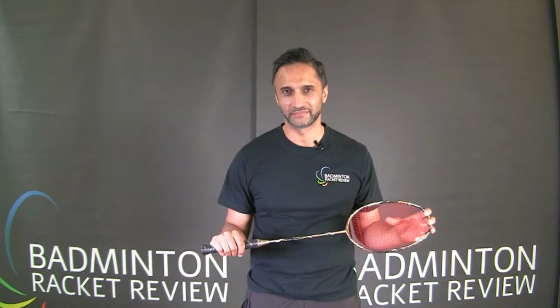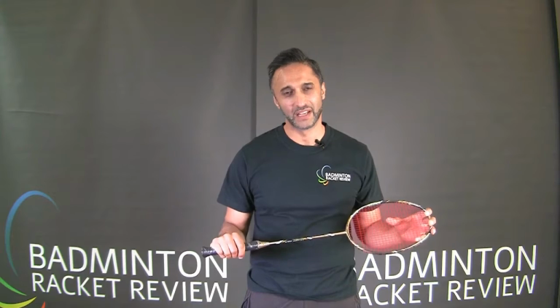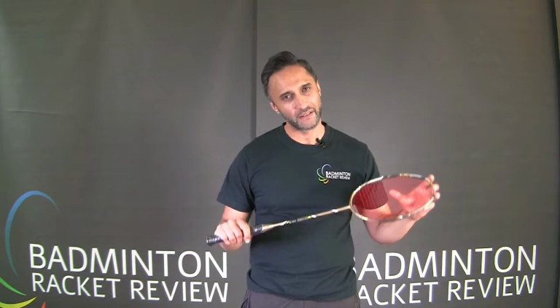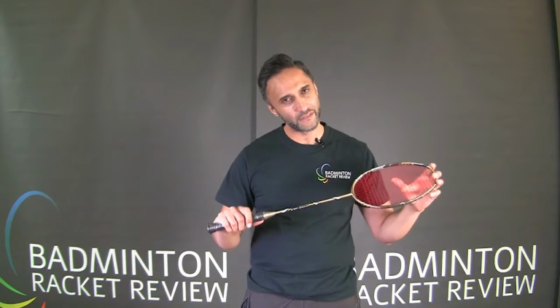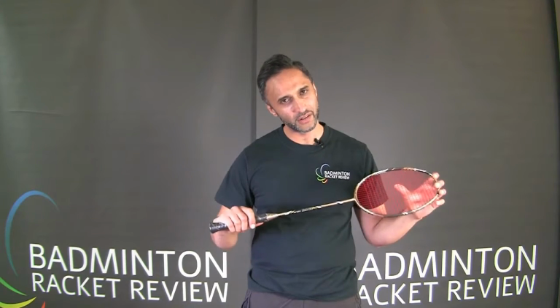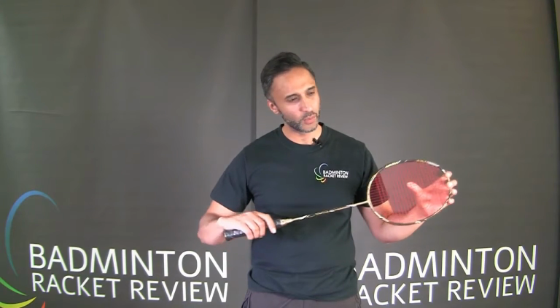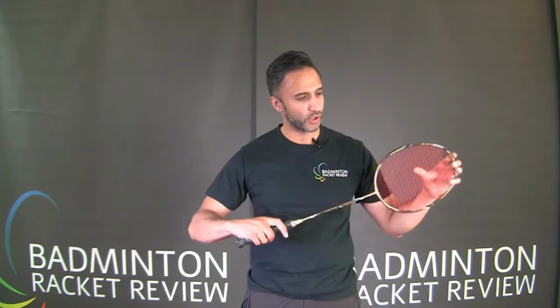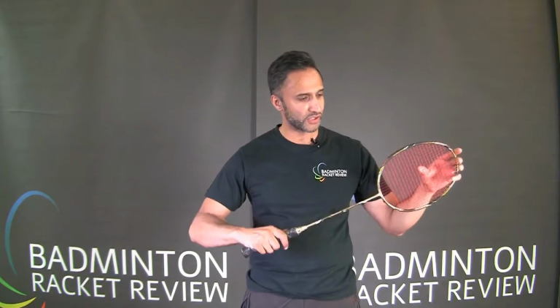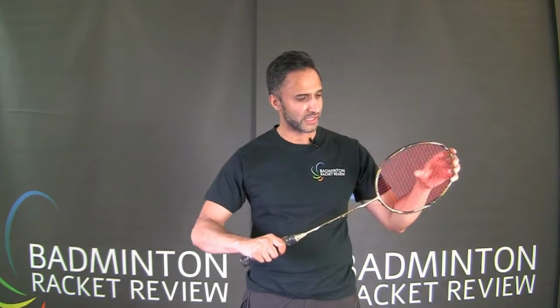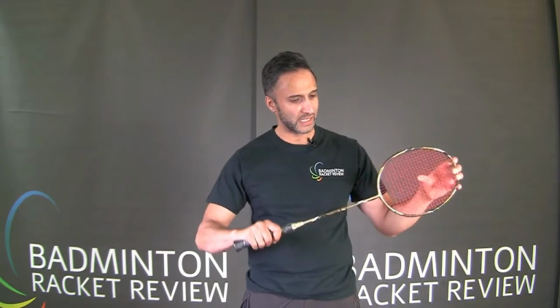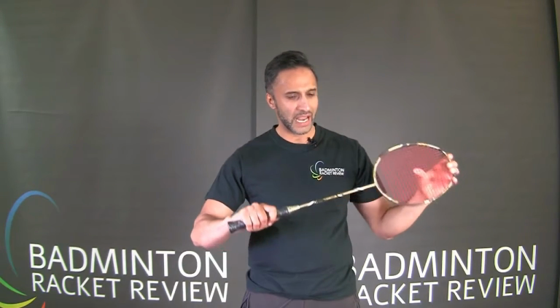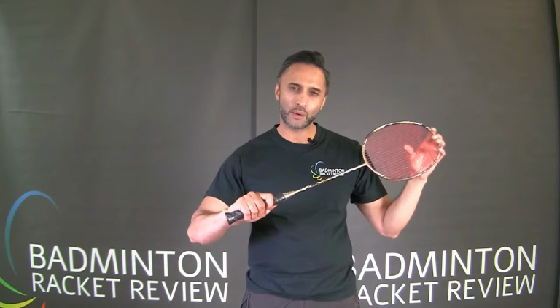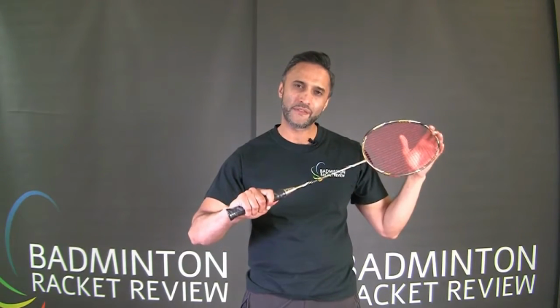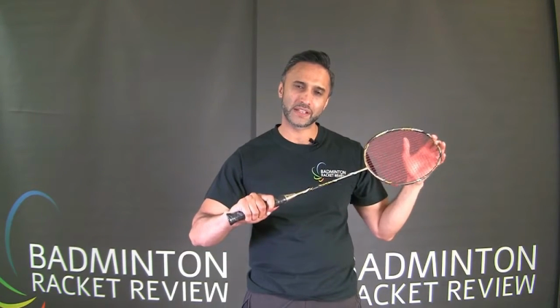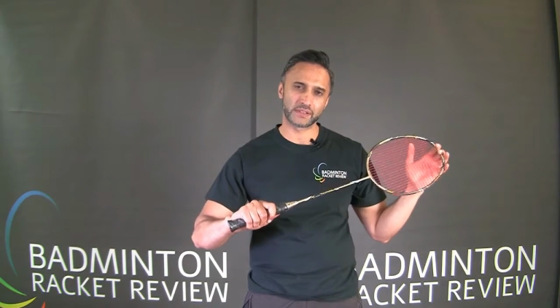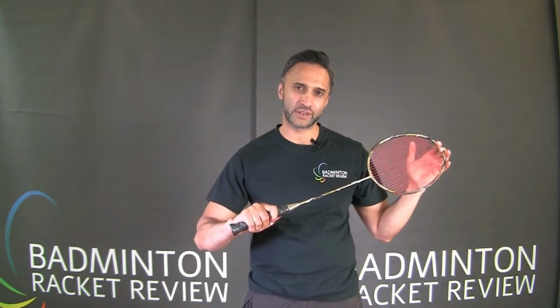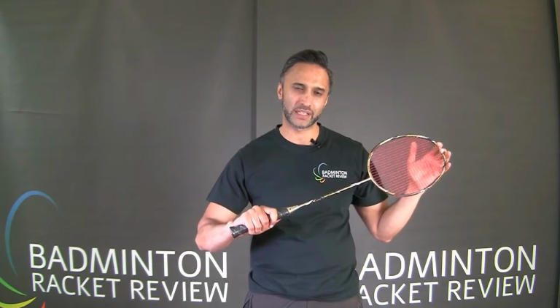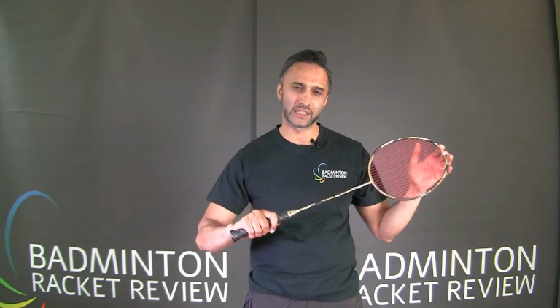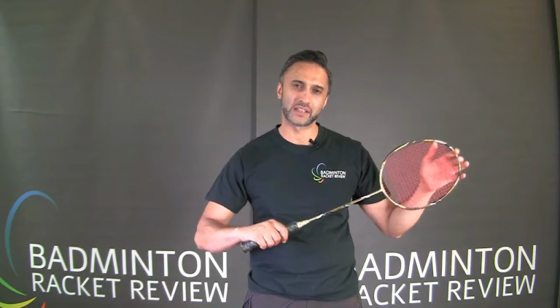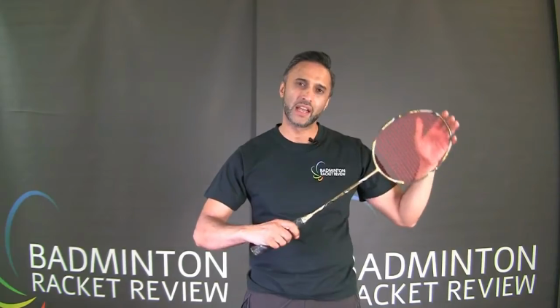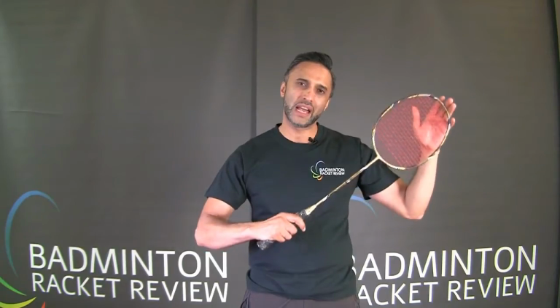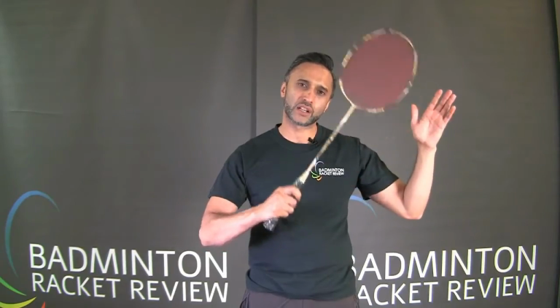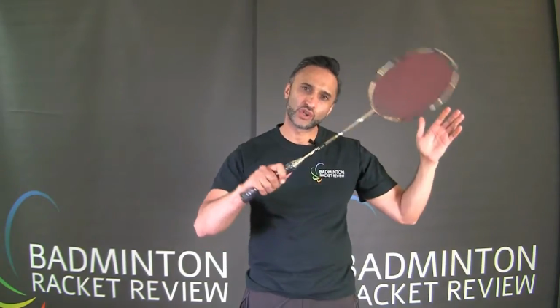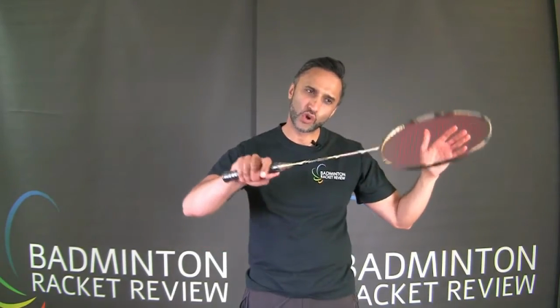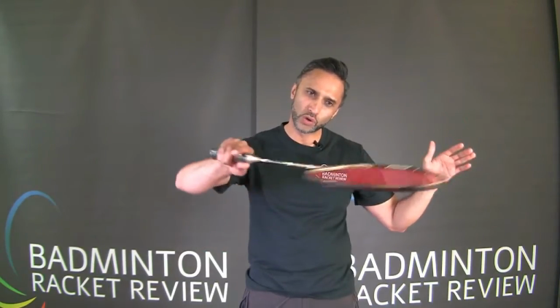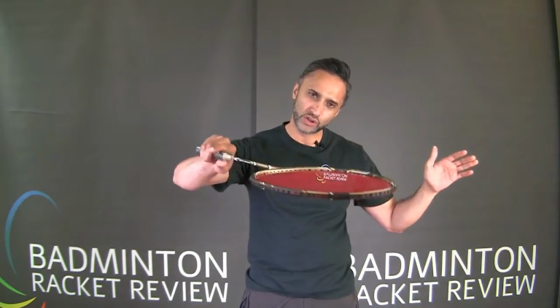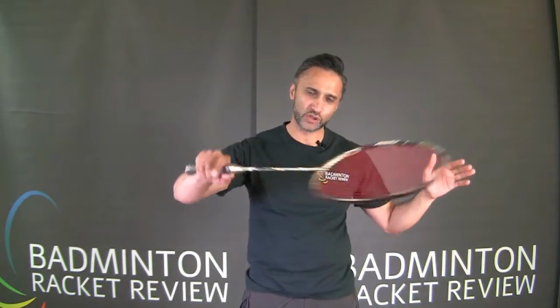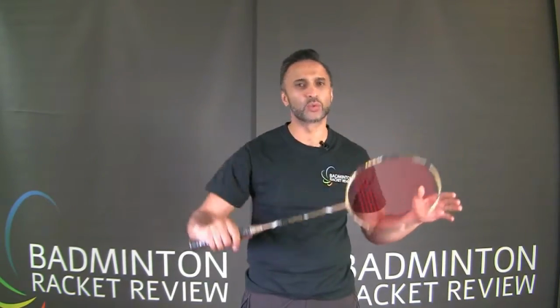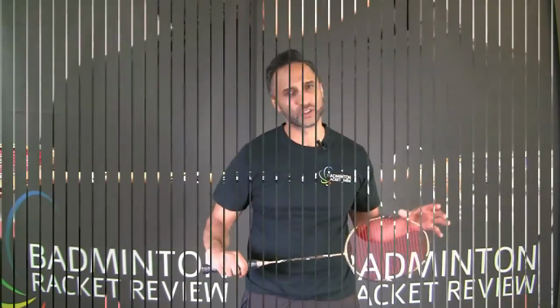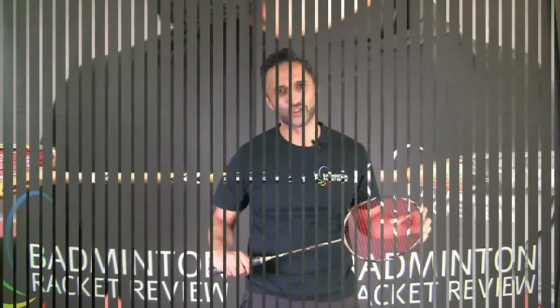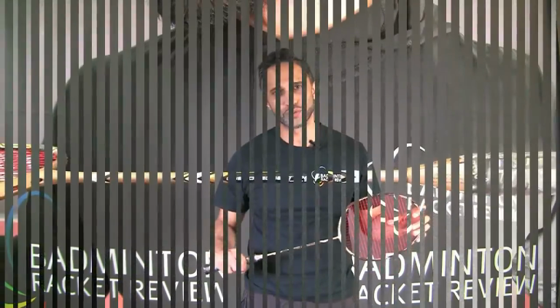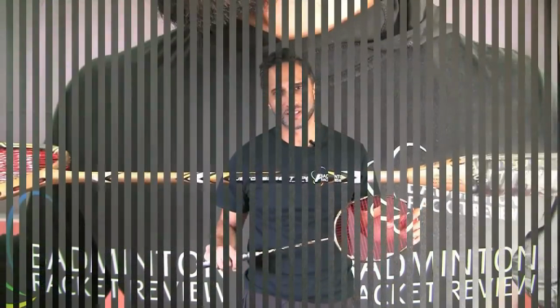And finally, we're going to see how effective this racket is at controlling the shuttle with a control test.